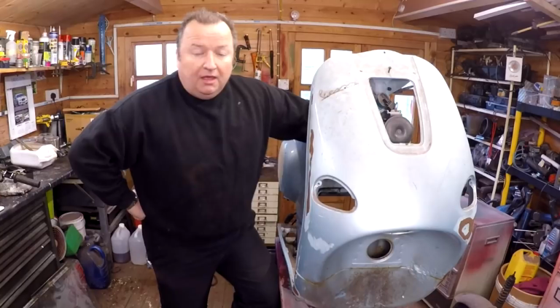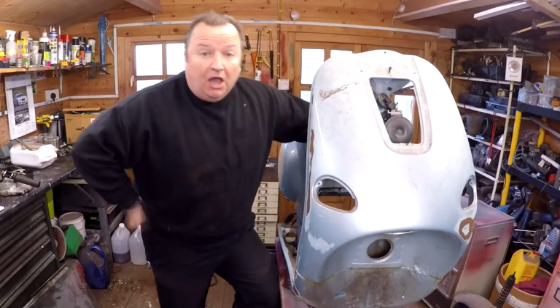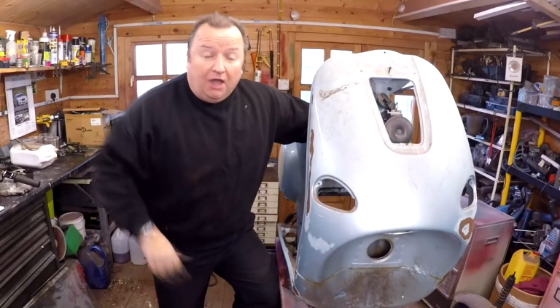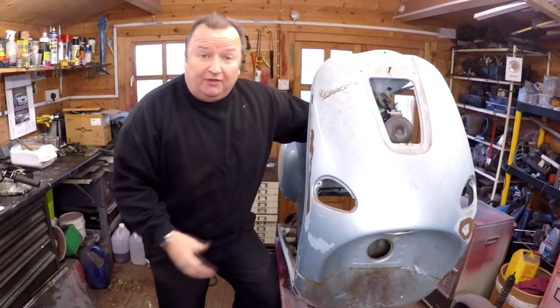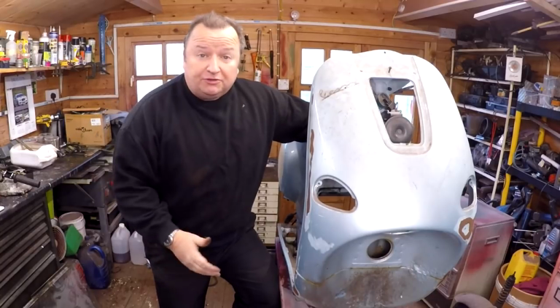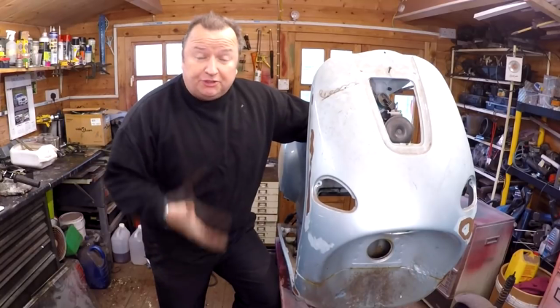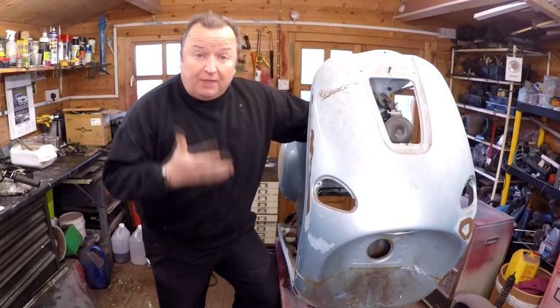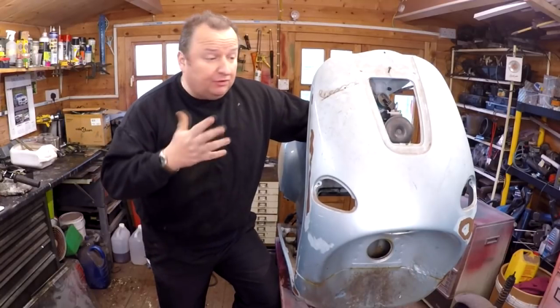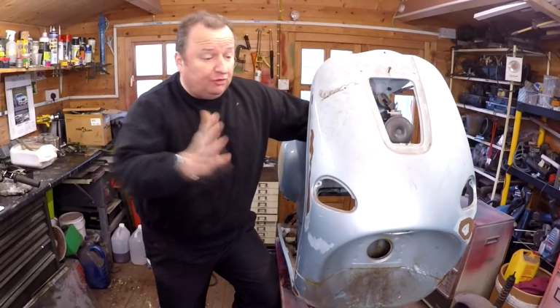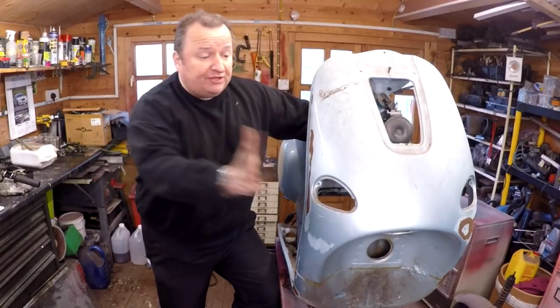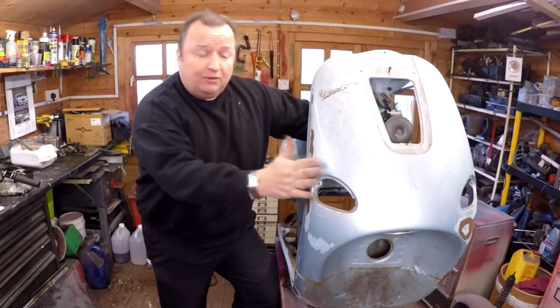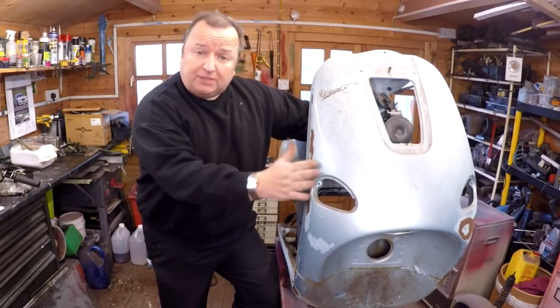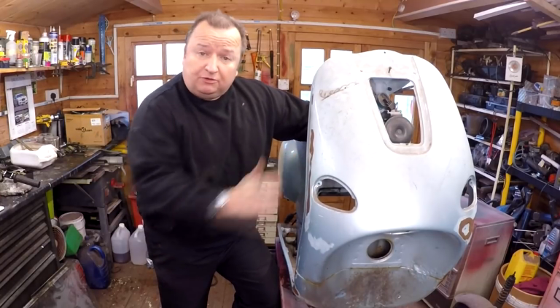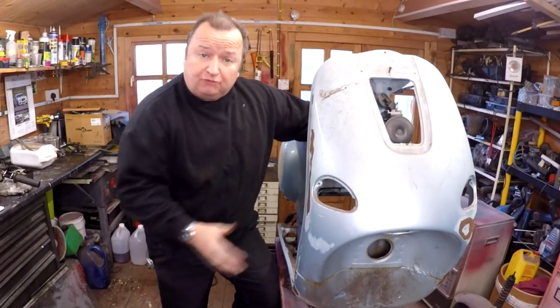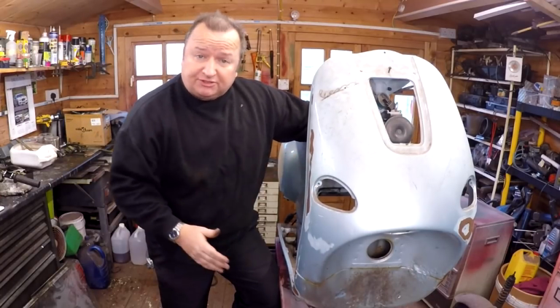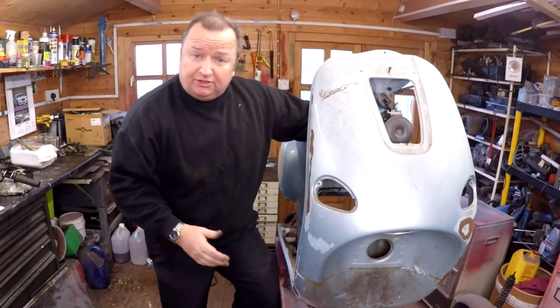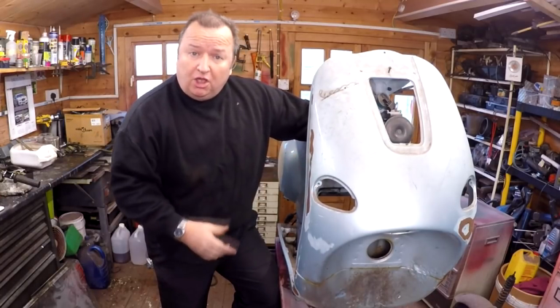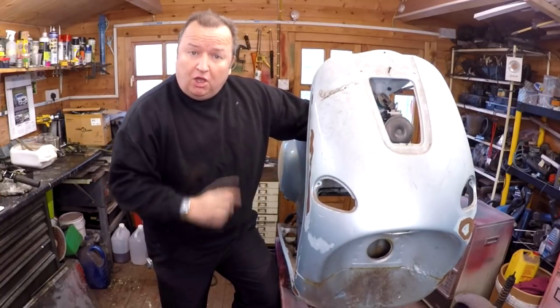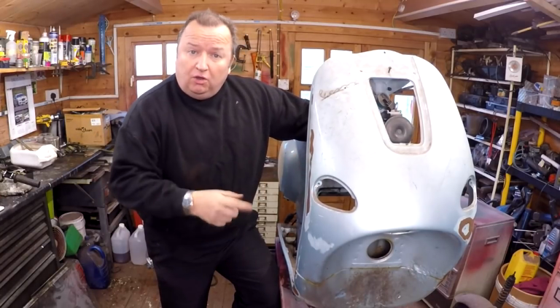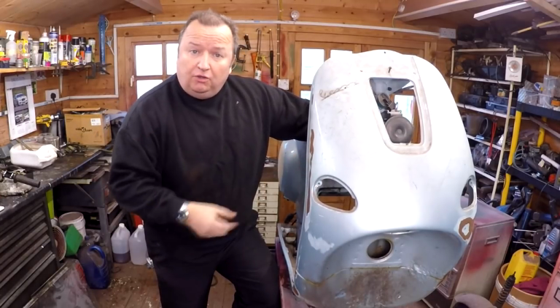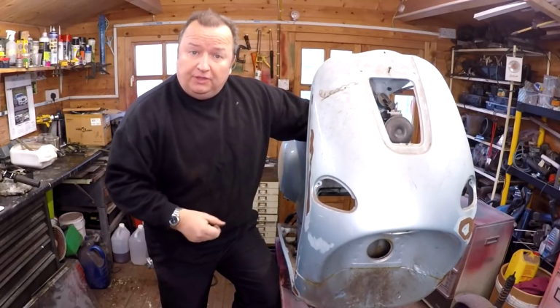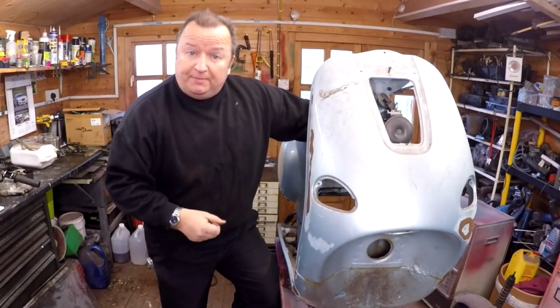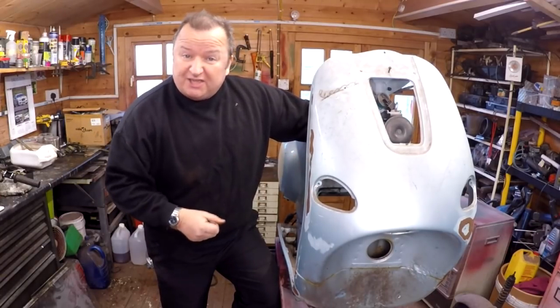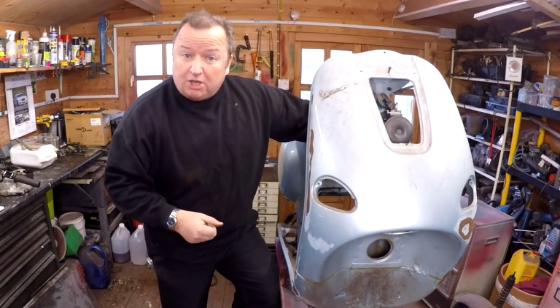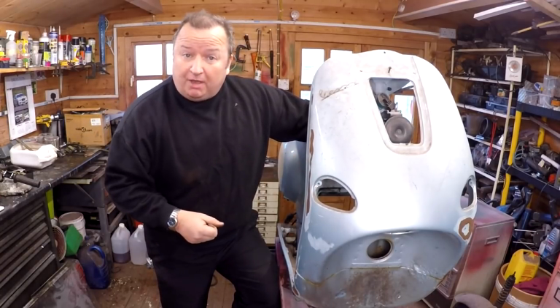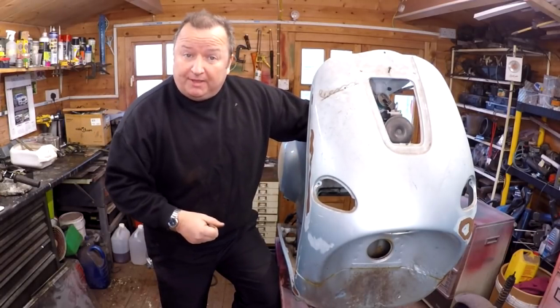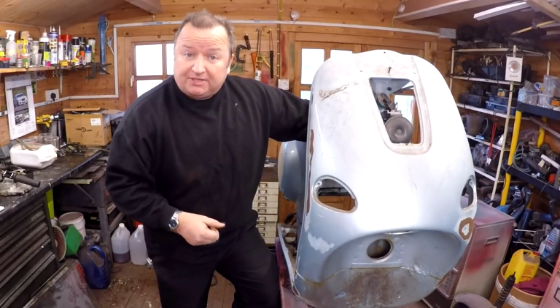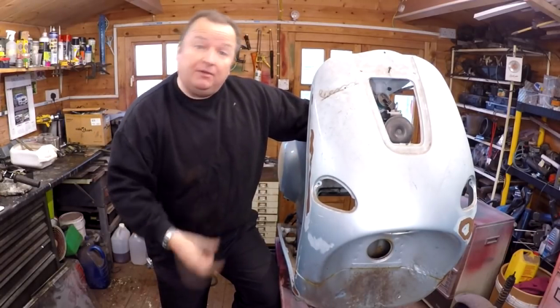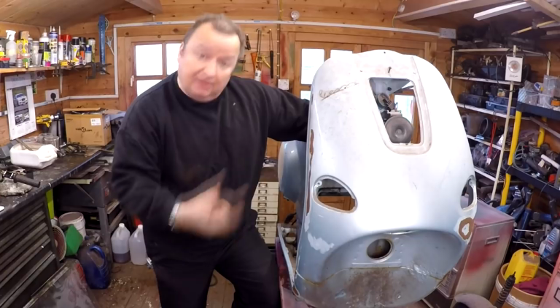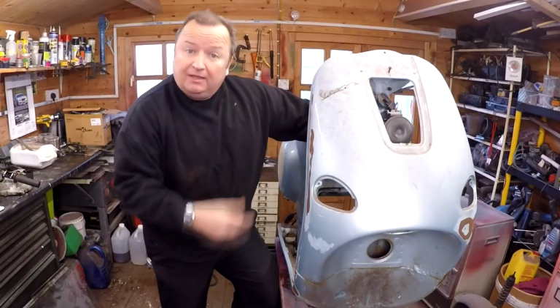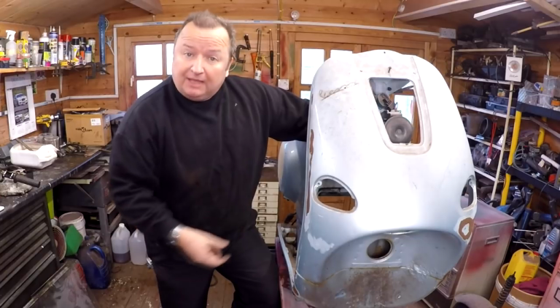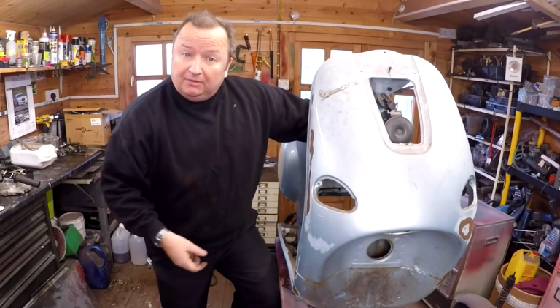Hi folks, today we're going to try and tackle some of the rust on the Piaget moped, so come along.